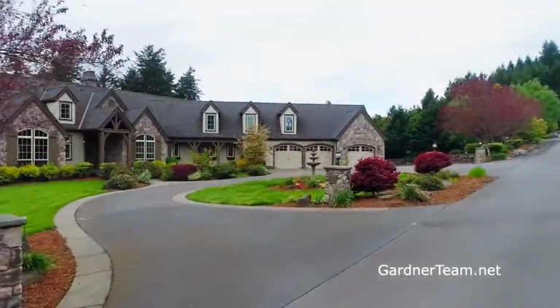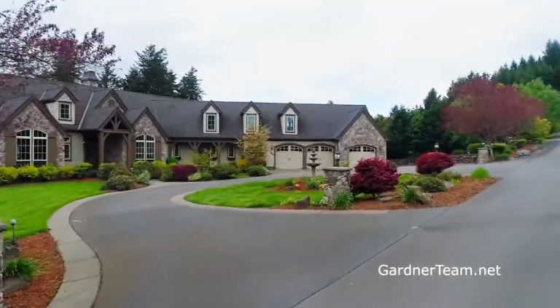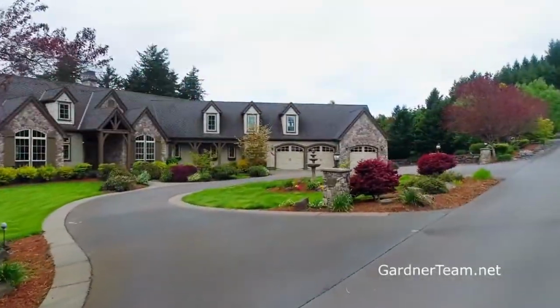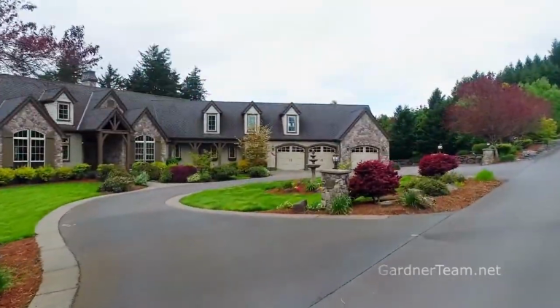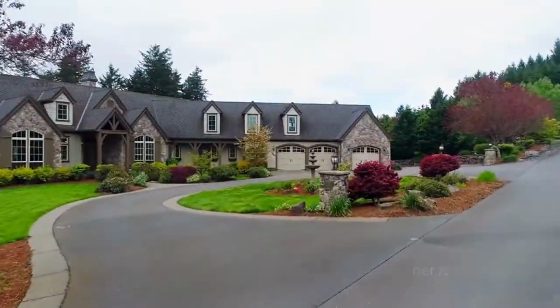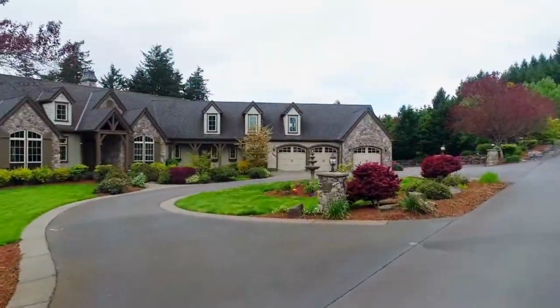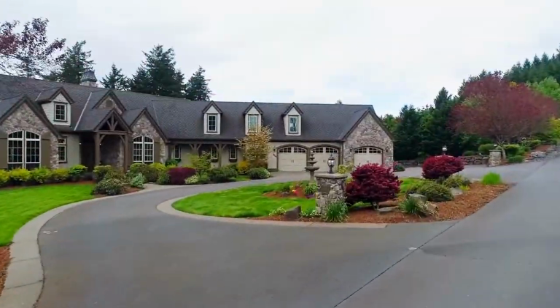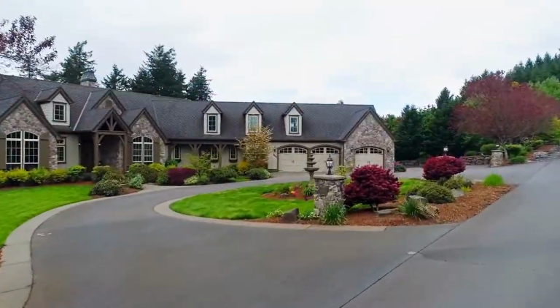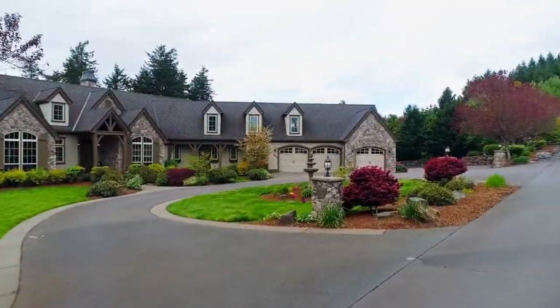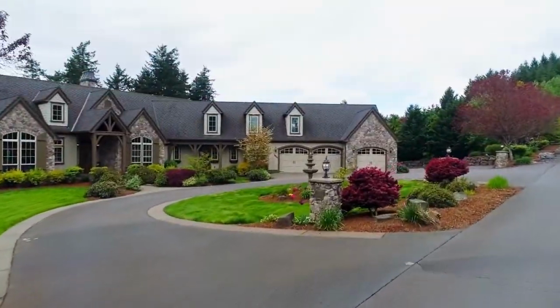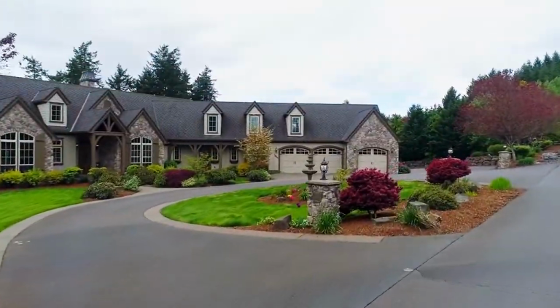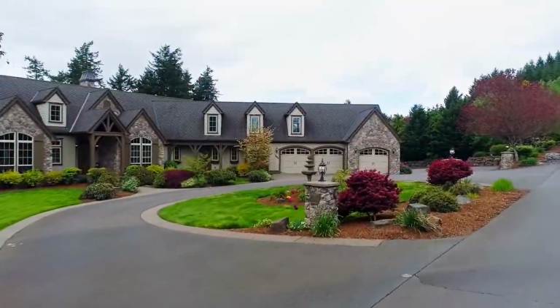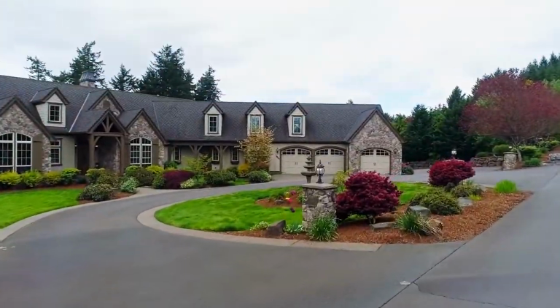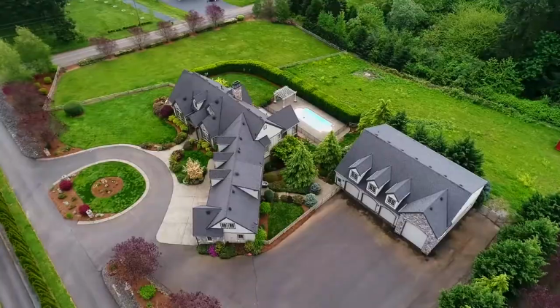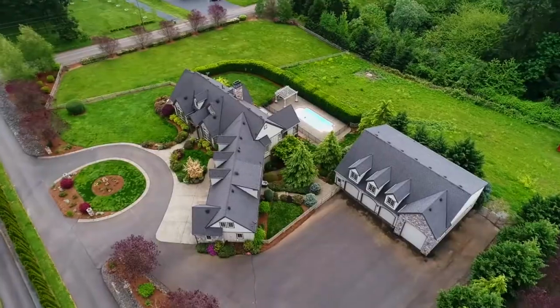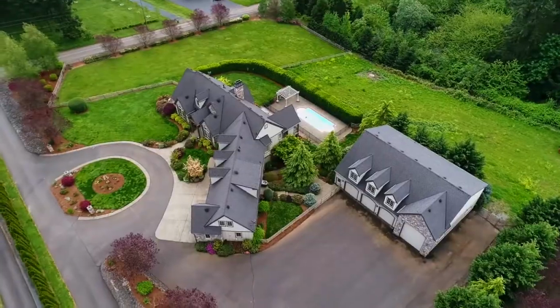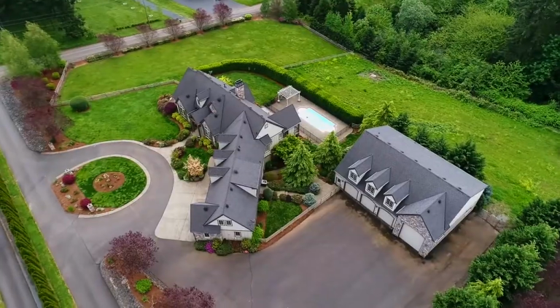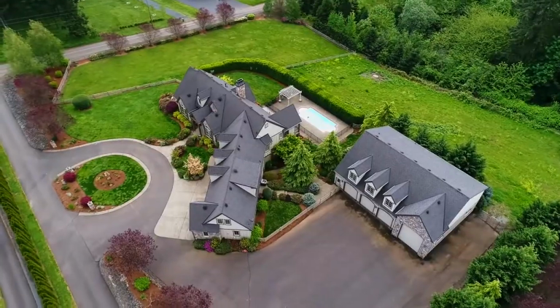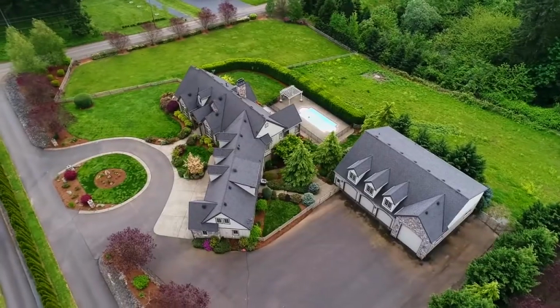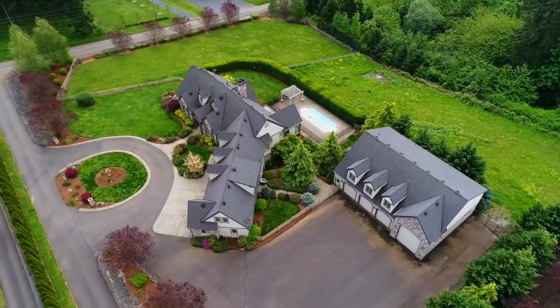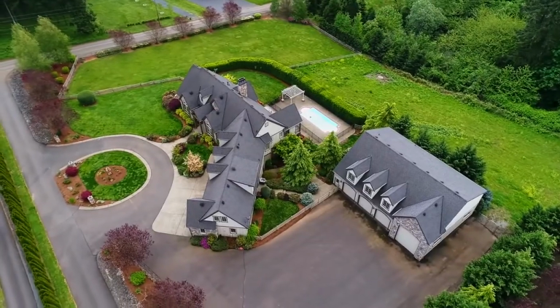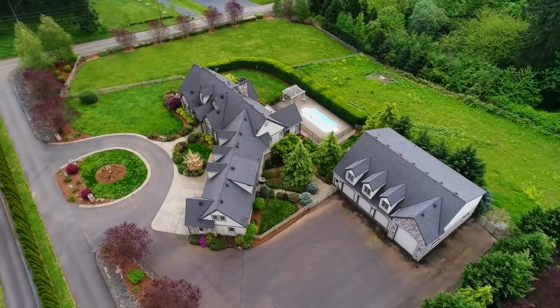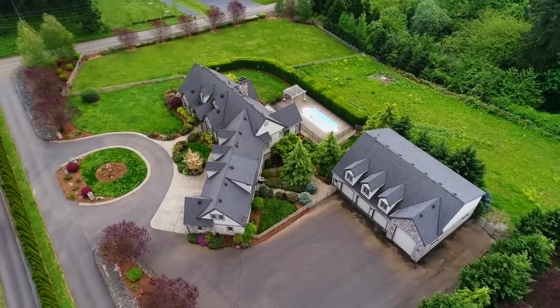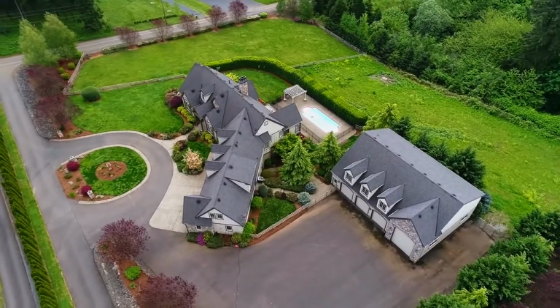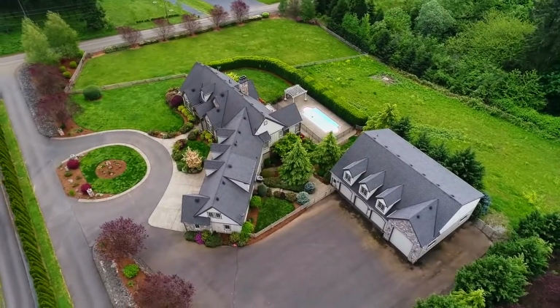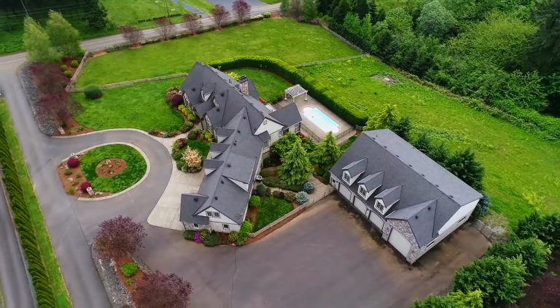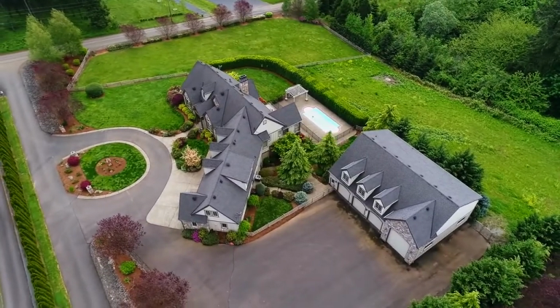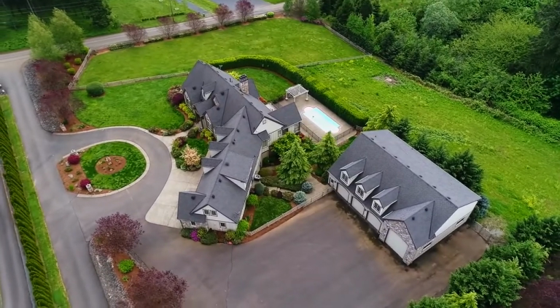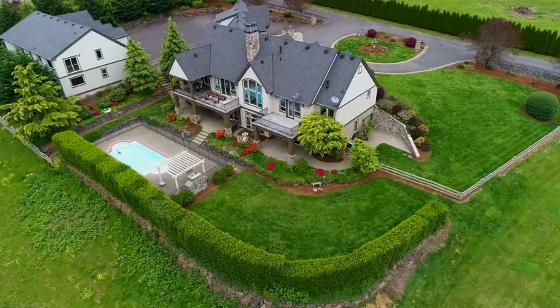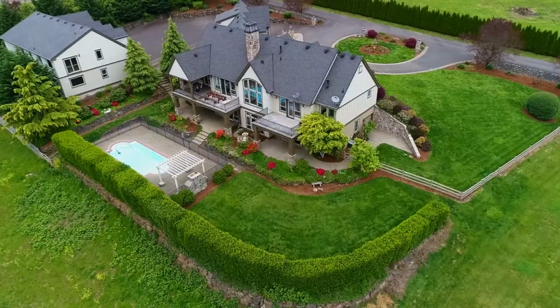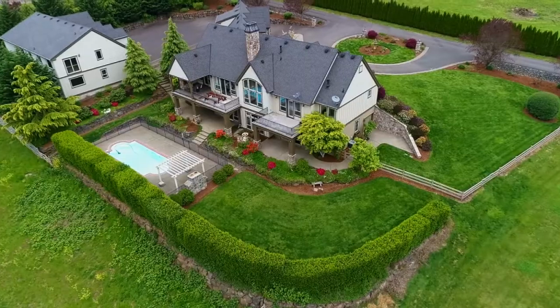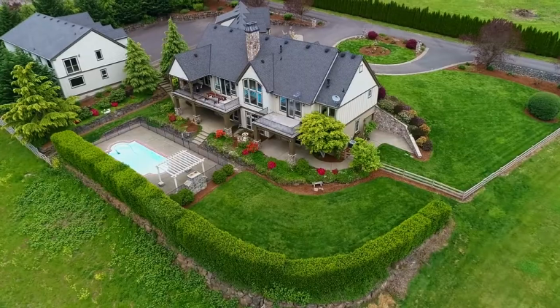From the water features and gardens to the gorgeous in-ground gated pool, it's your own tranquil oasis.